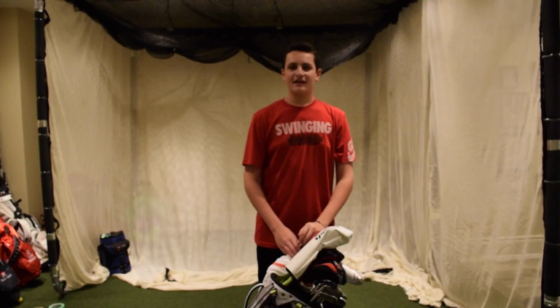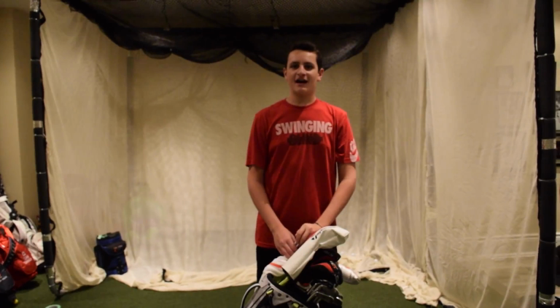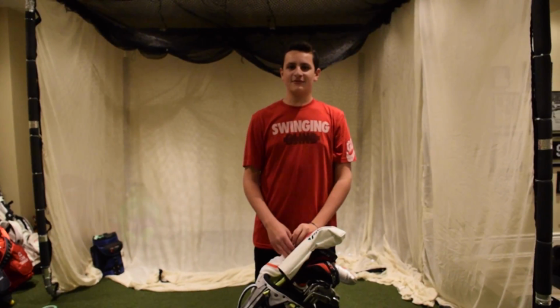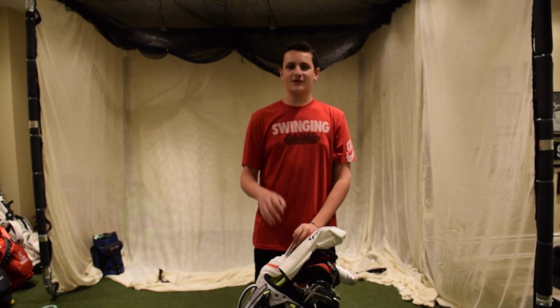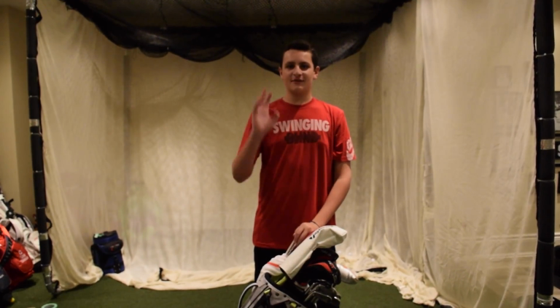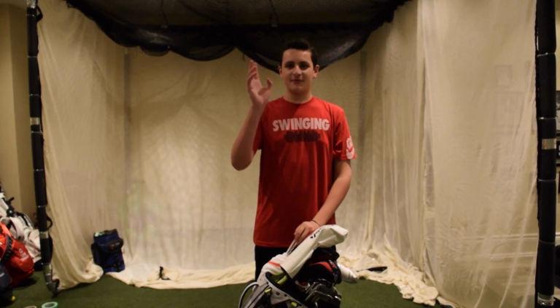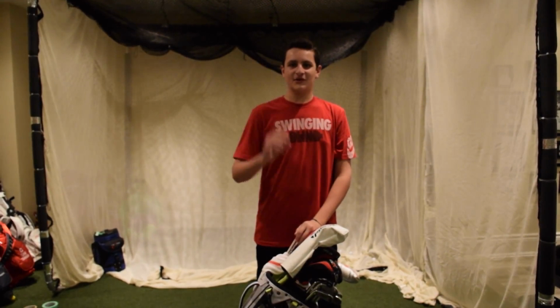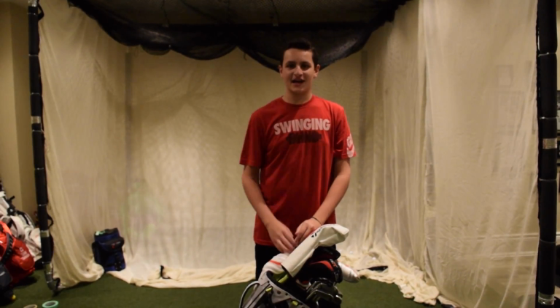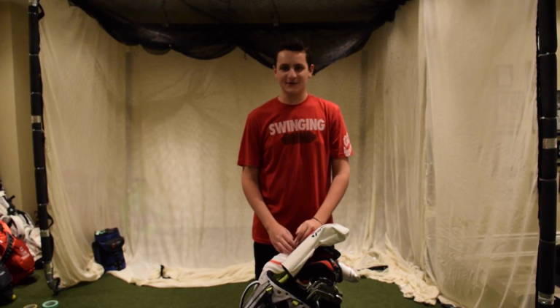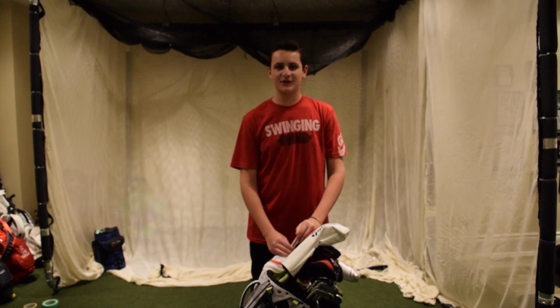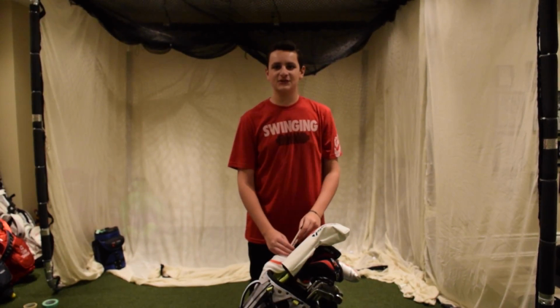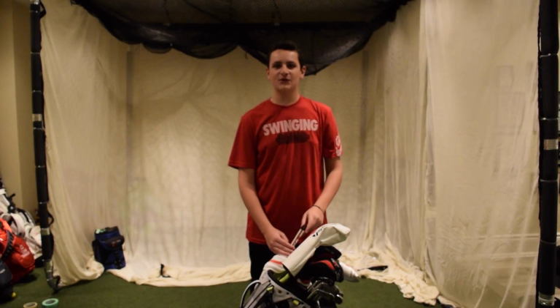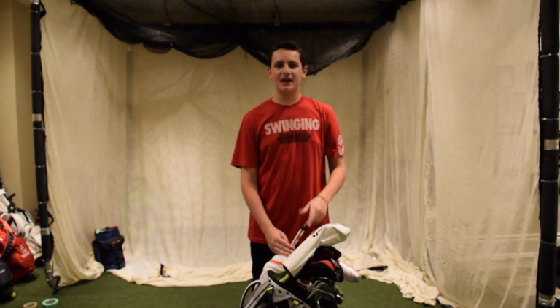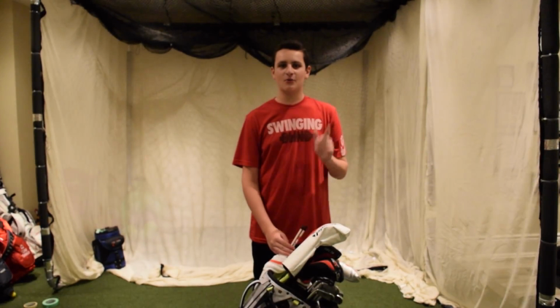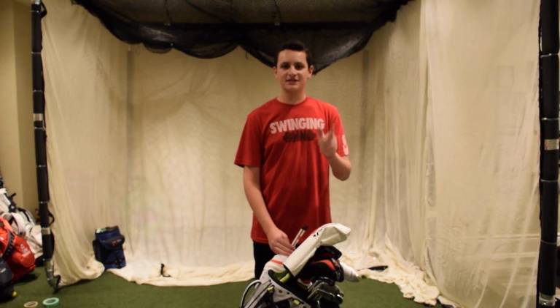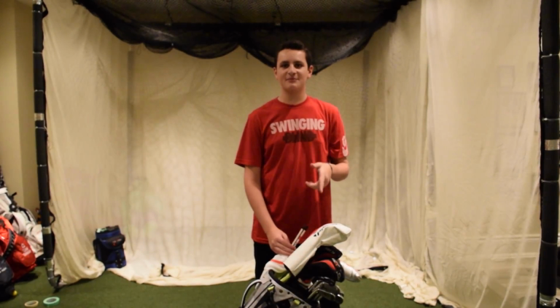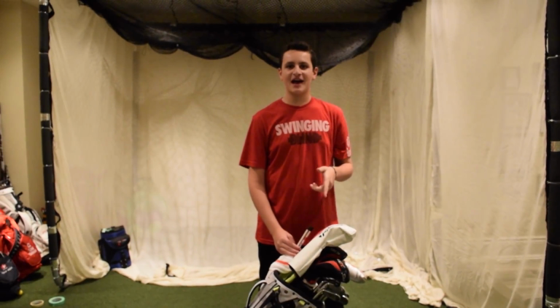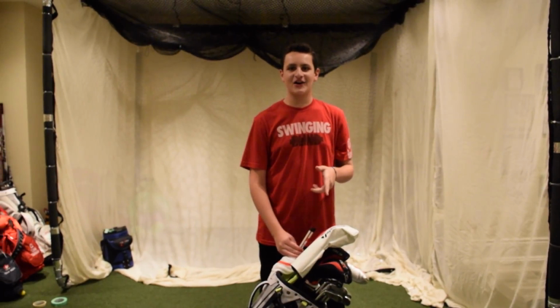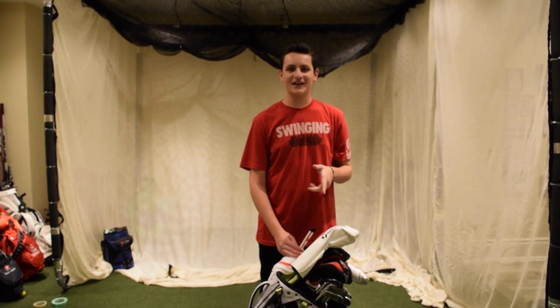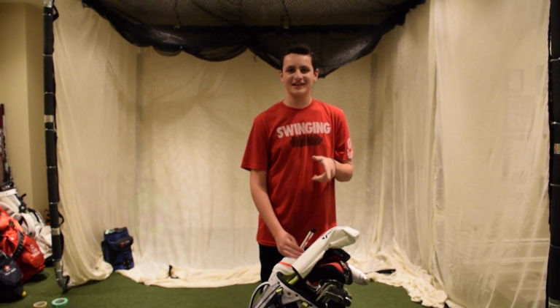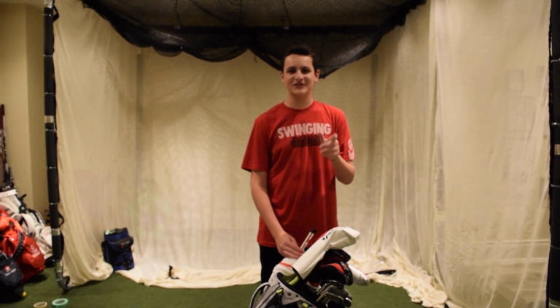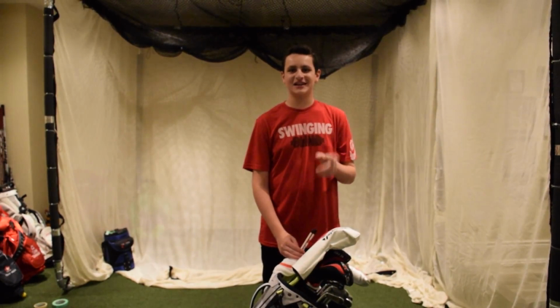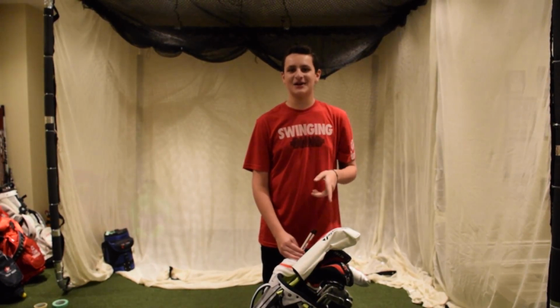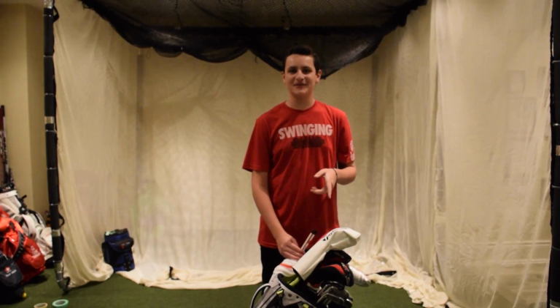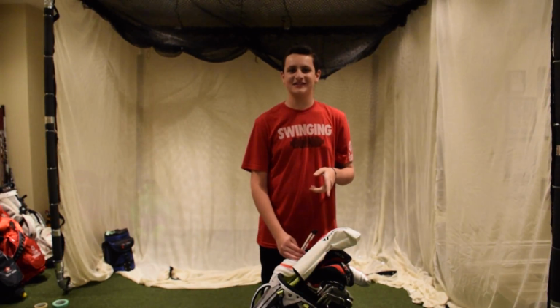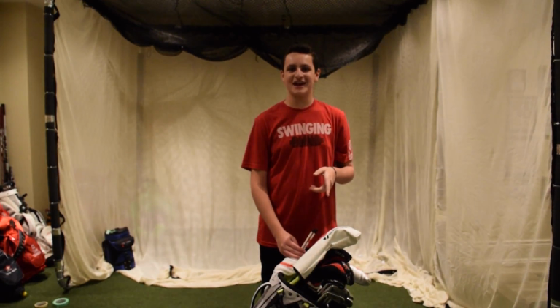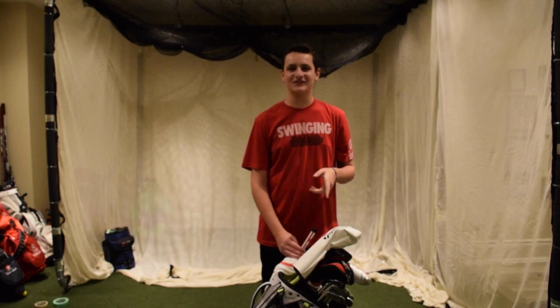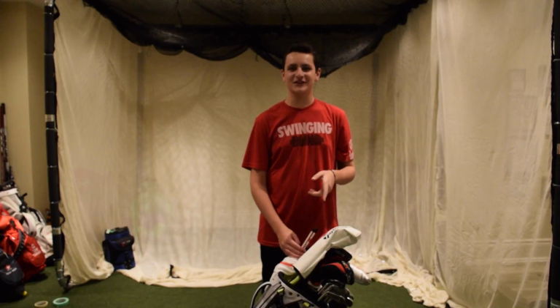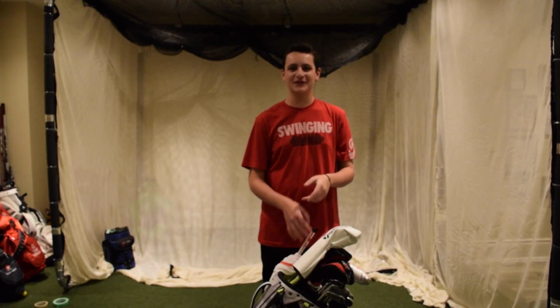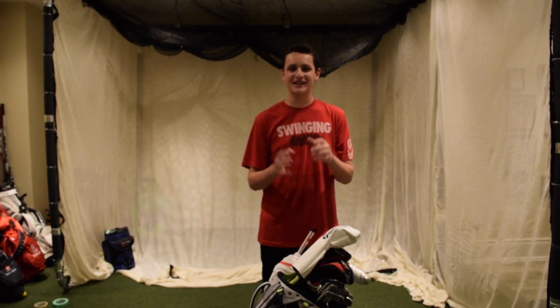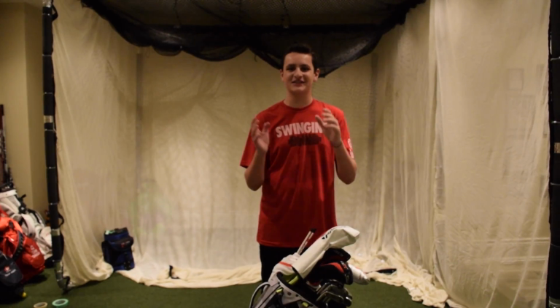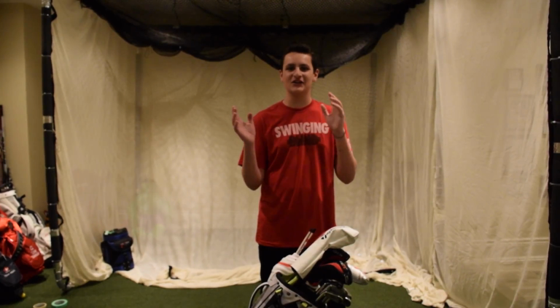Hi everyone, I'm Michael Katzman. I'm gonna do a what's in the bag on Angela Giantsophilus' channel, so let's get started.